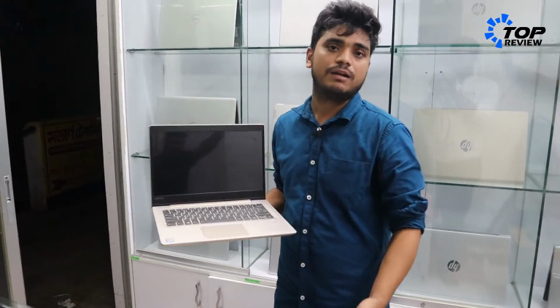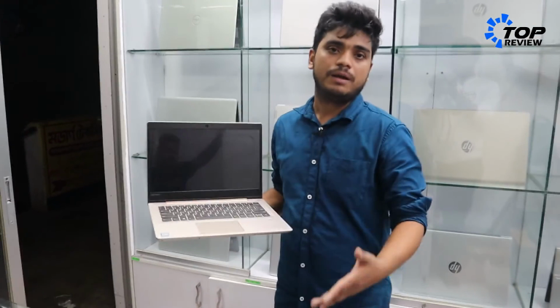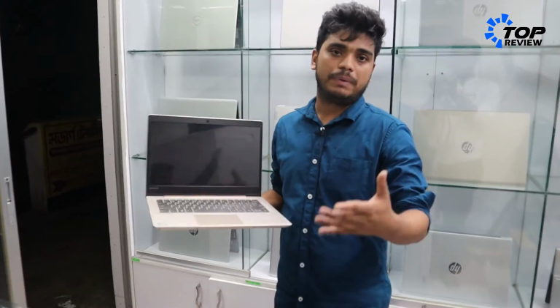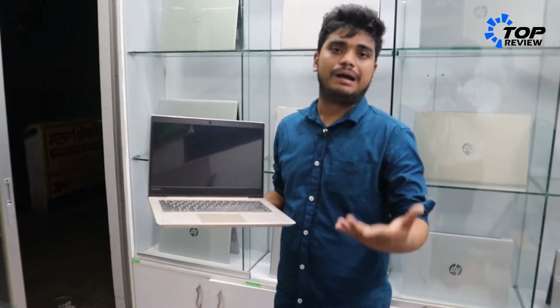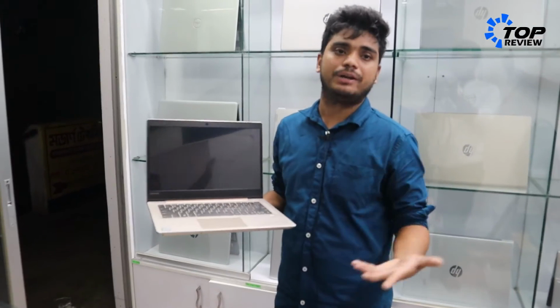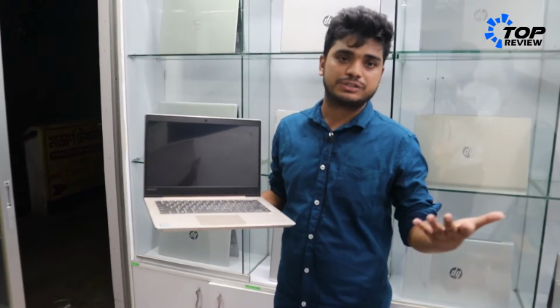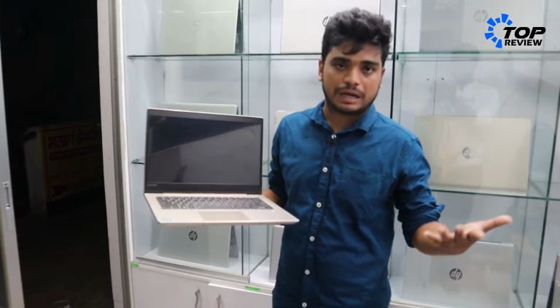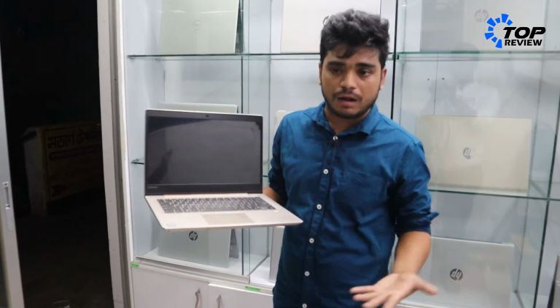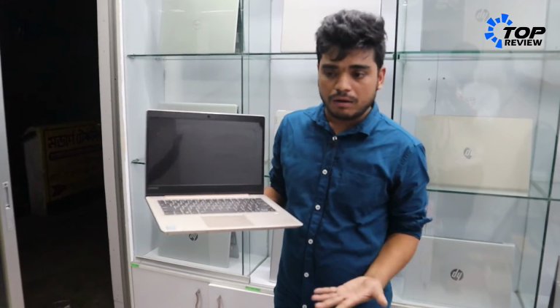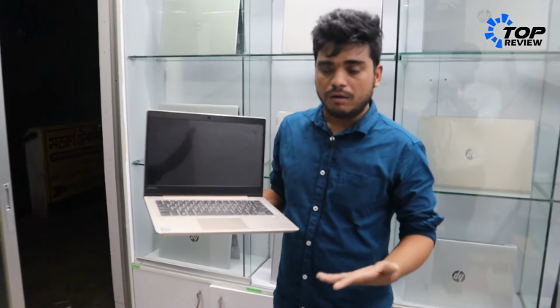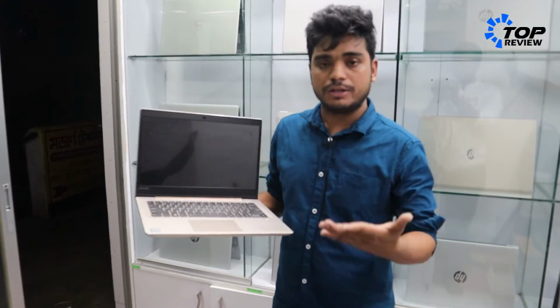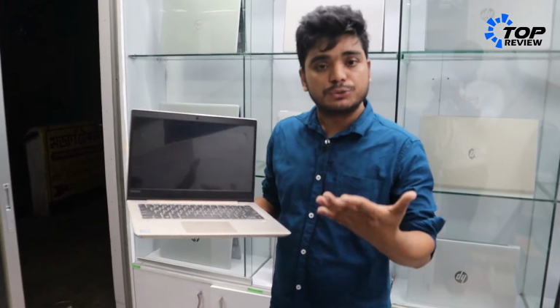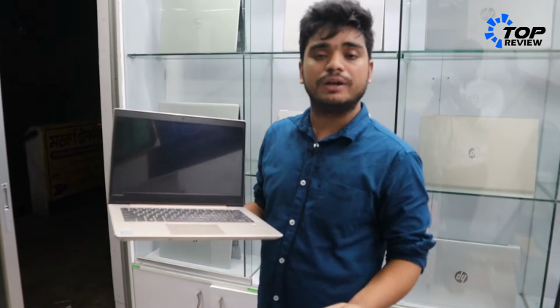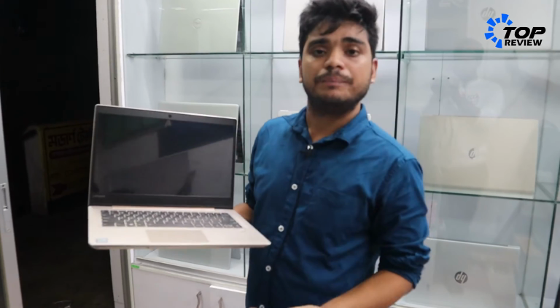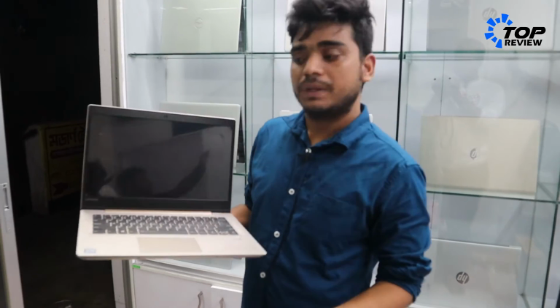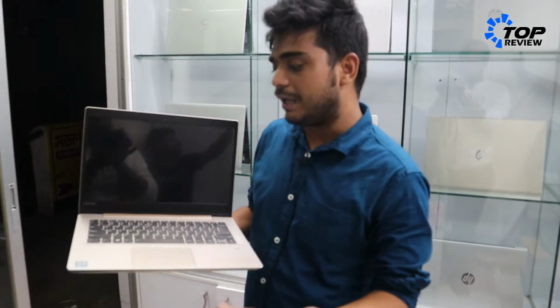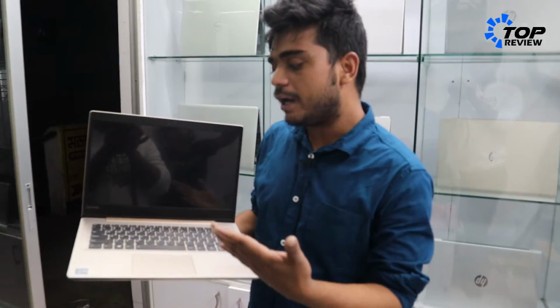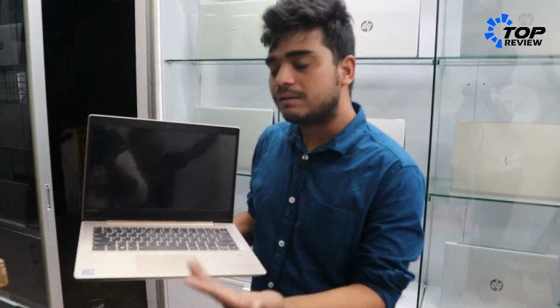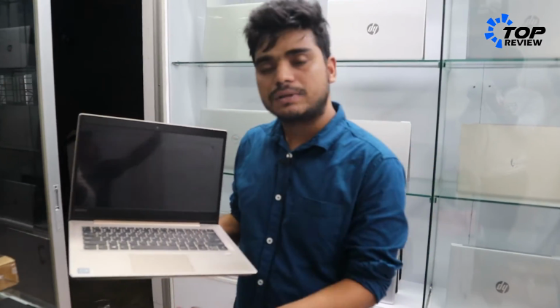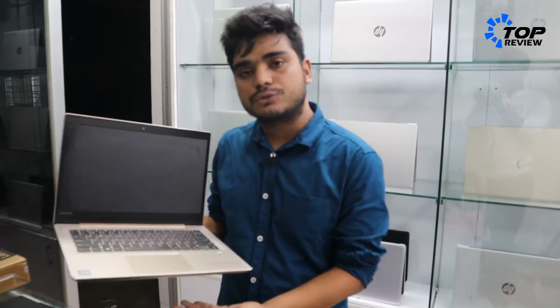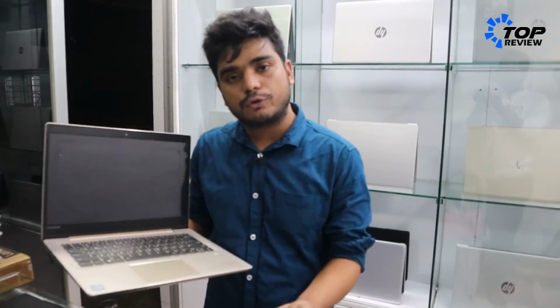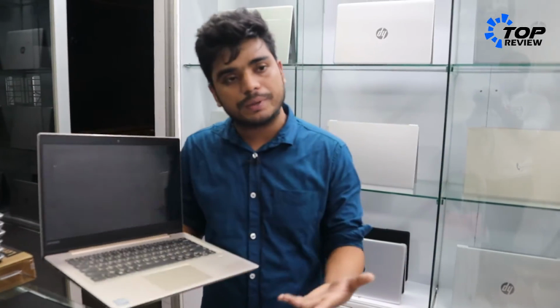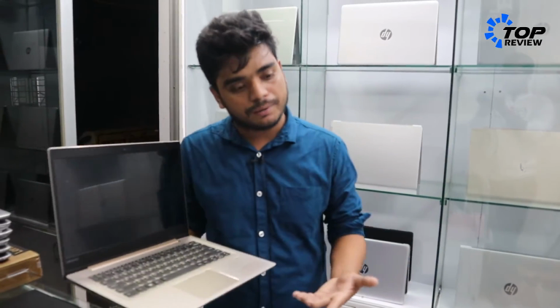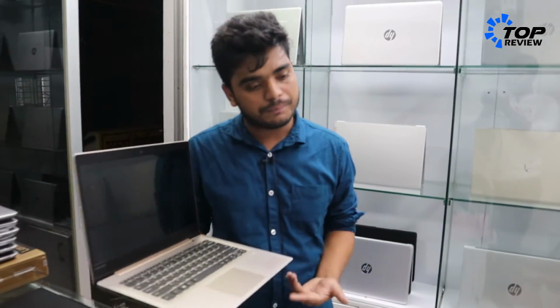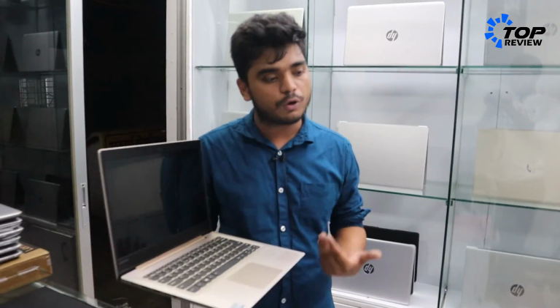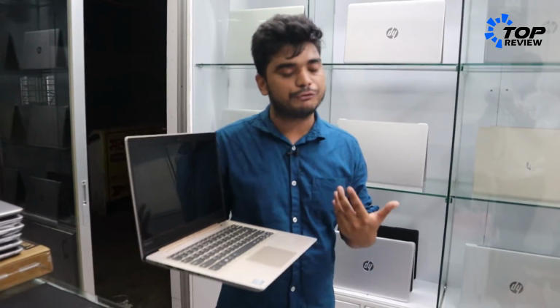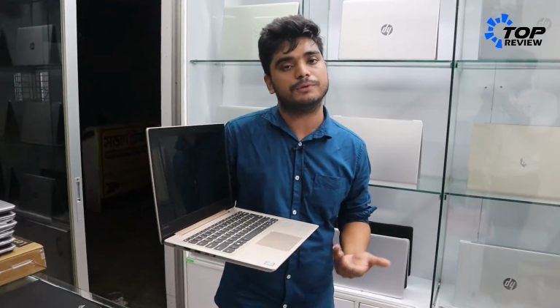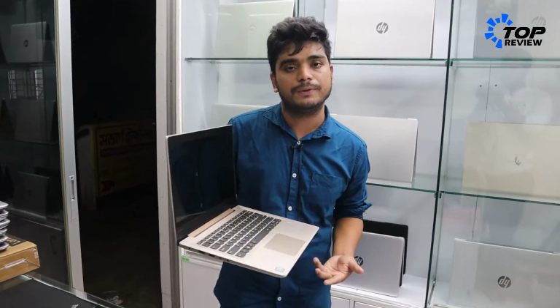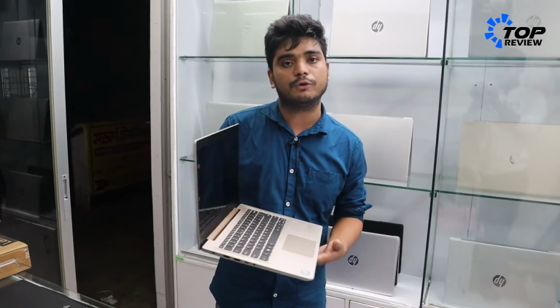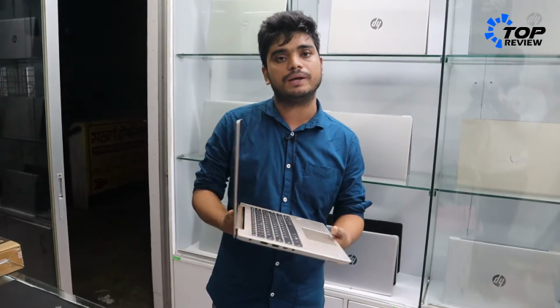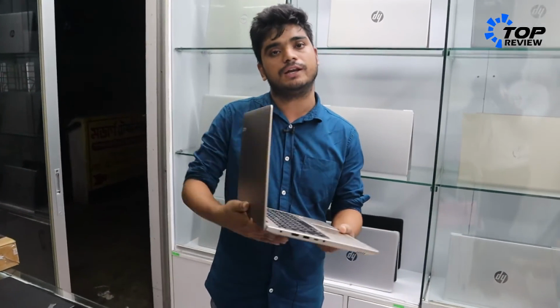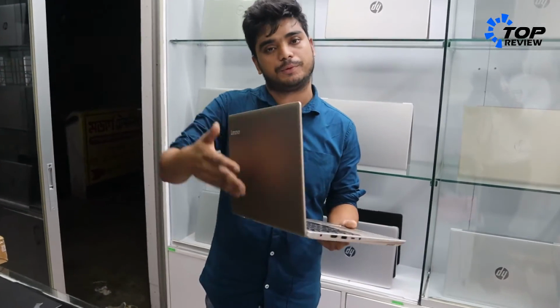As a freelancer and student, this laptop has a very comfortable feel.